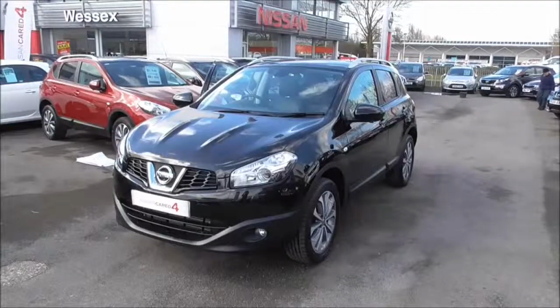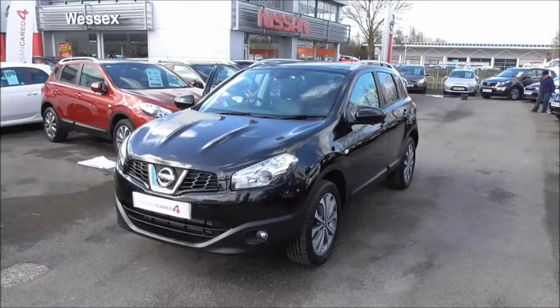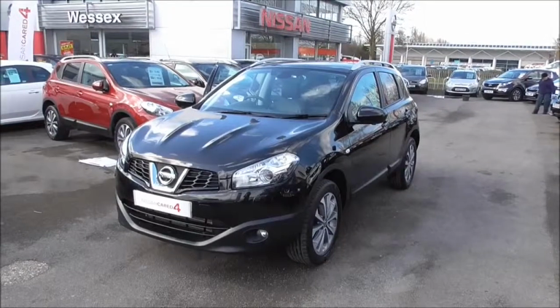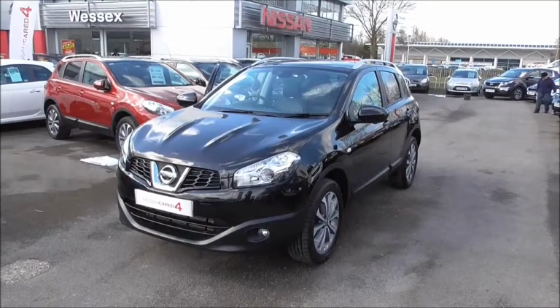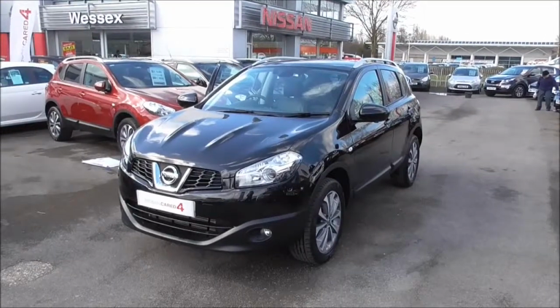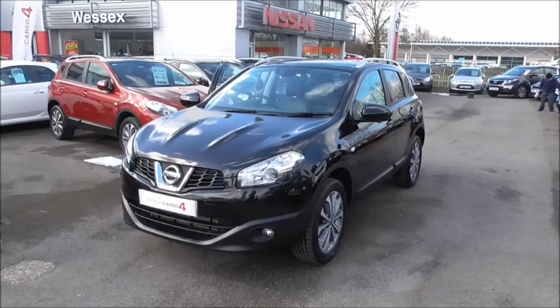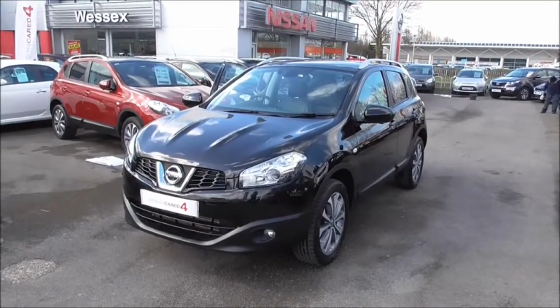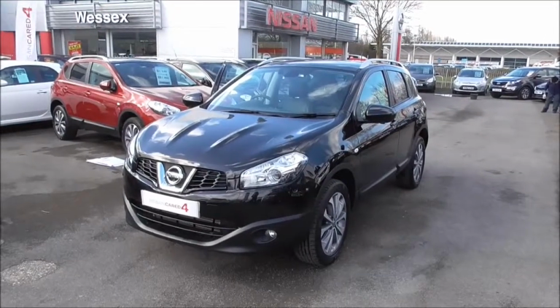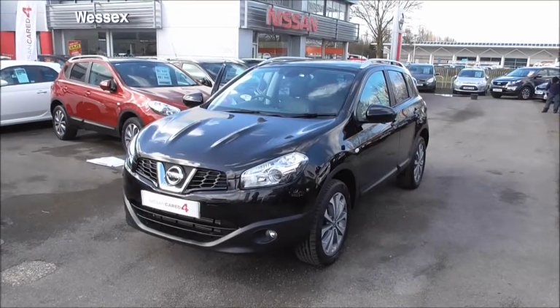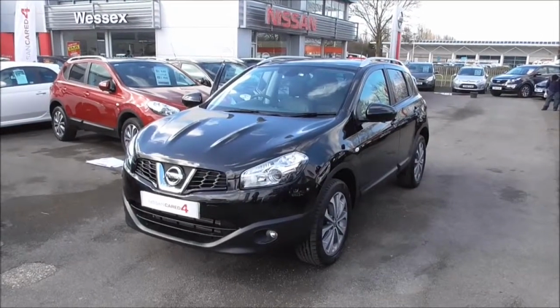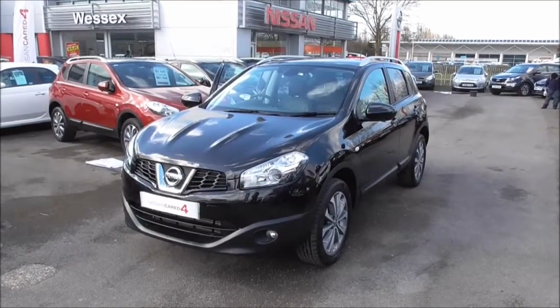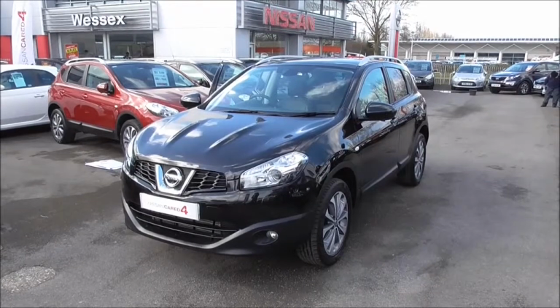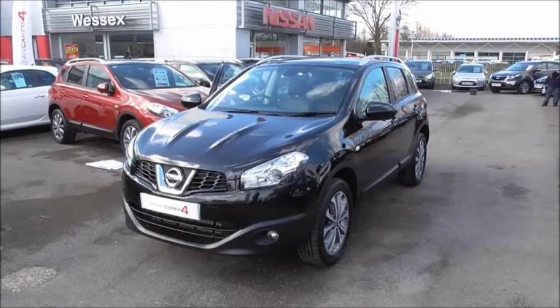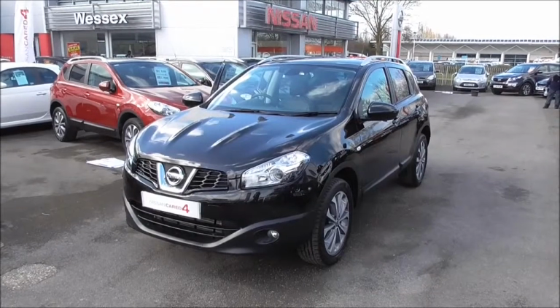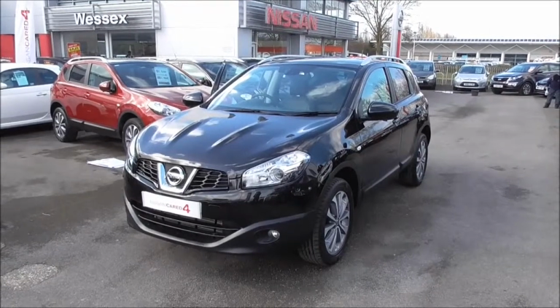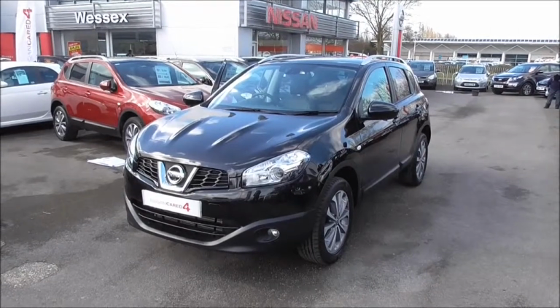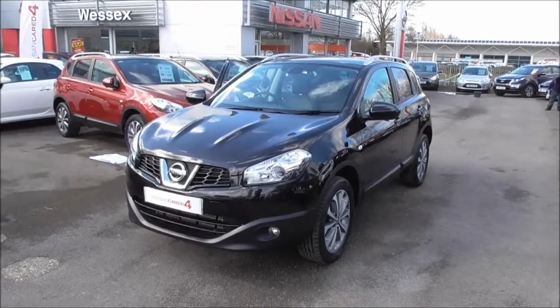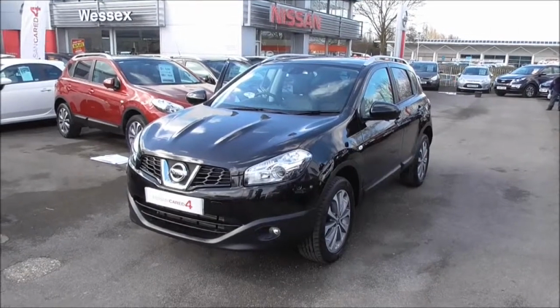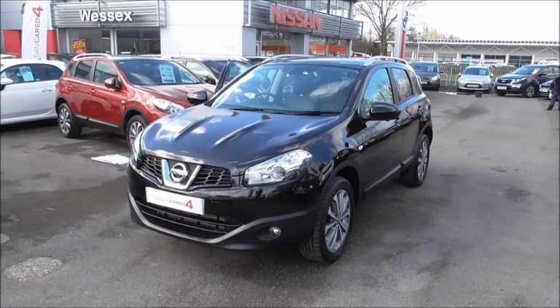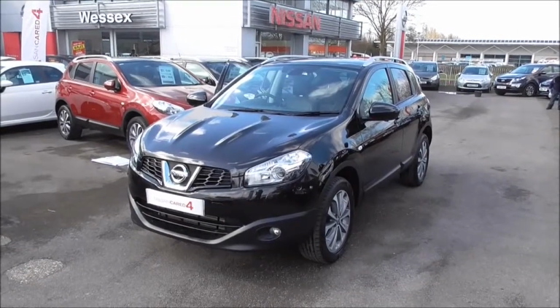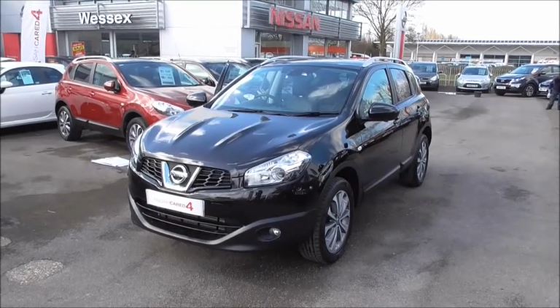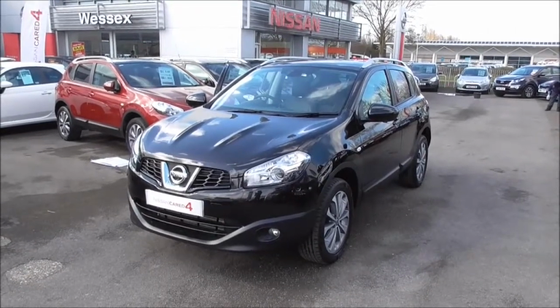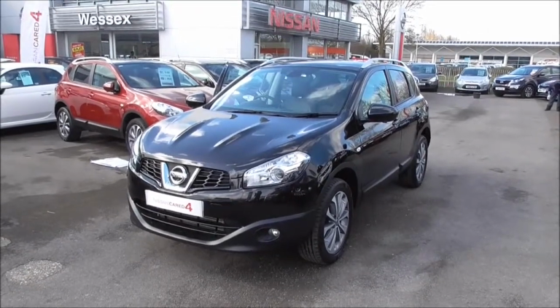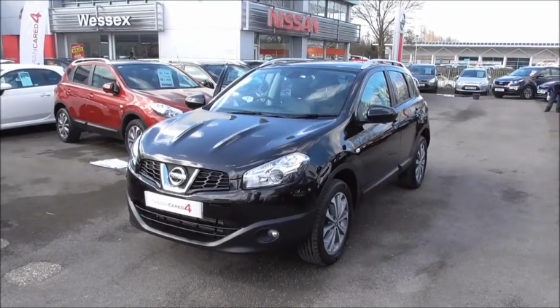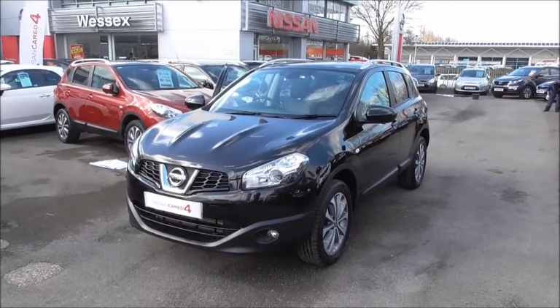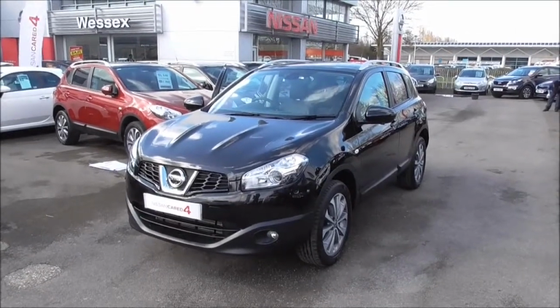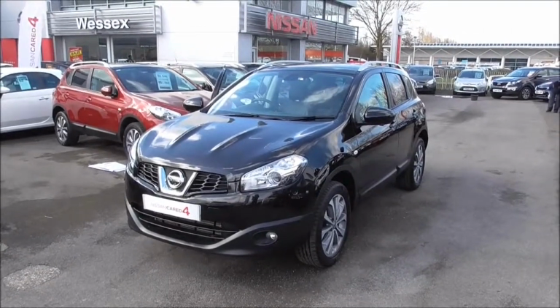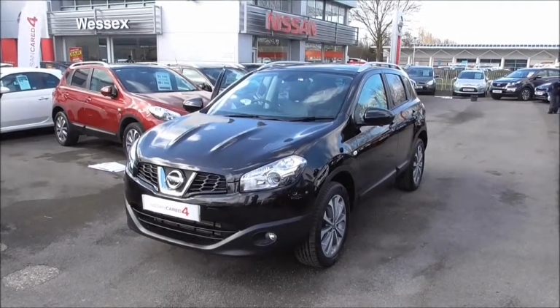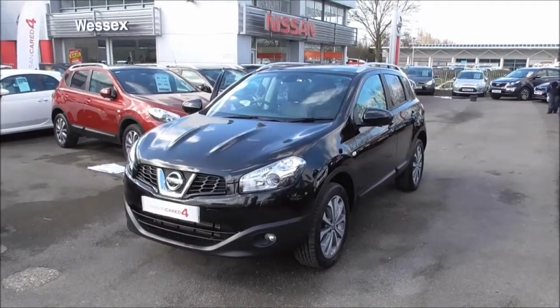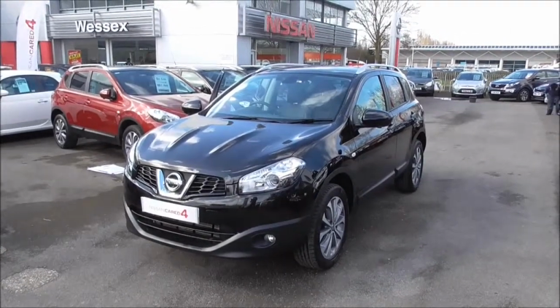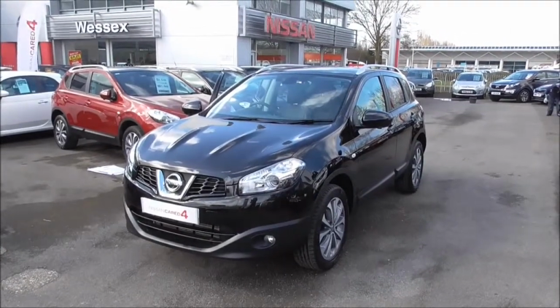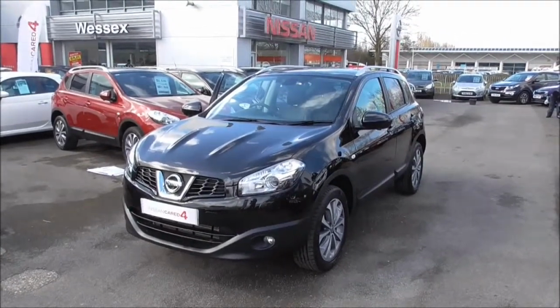Hello and welcome to Wessex Garages in Gloucester. Today I'm here to show you around the Nissan Qashqai Tekna IS DCIS.